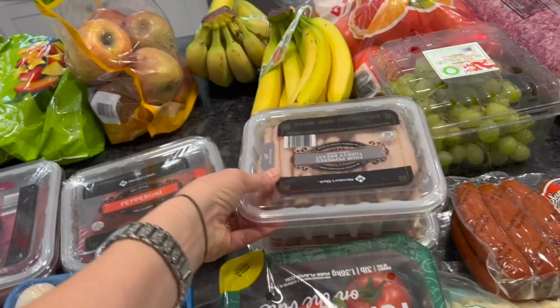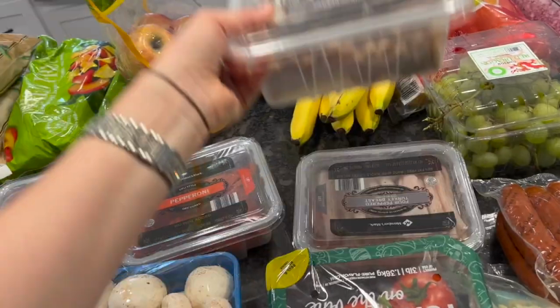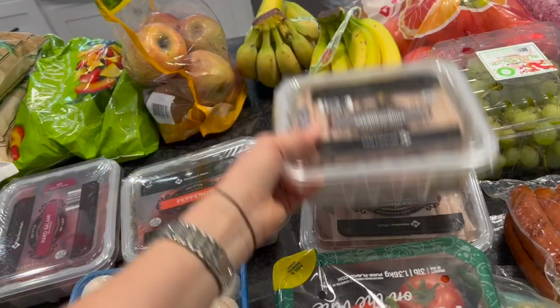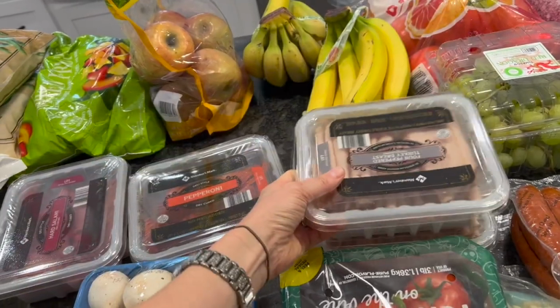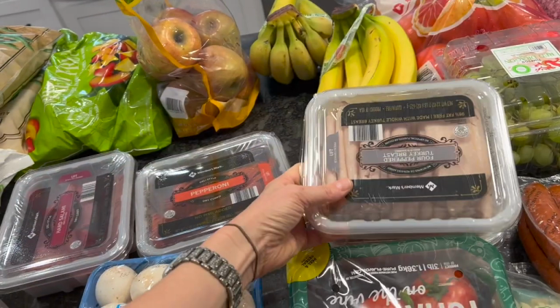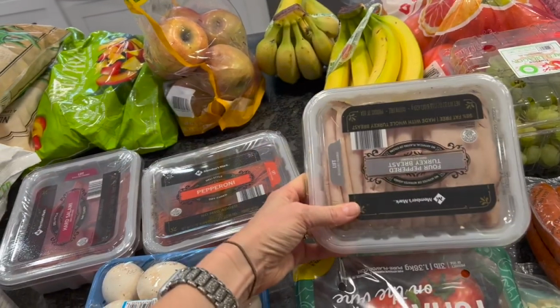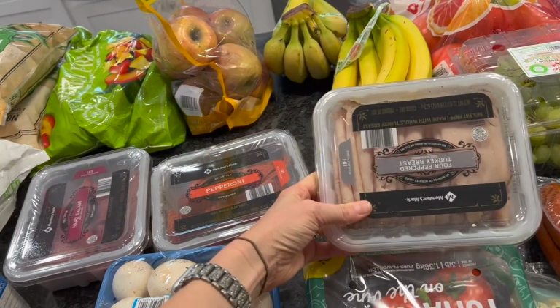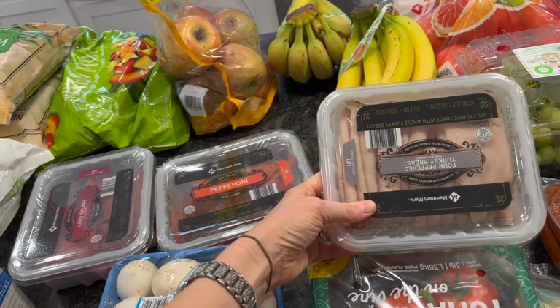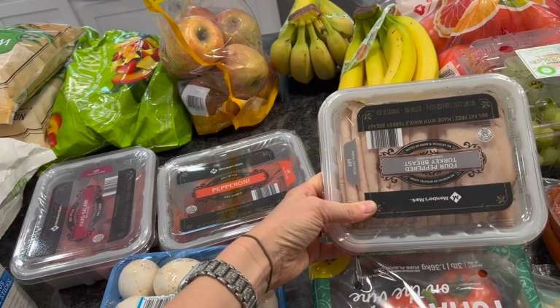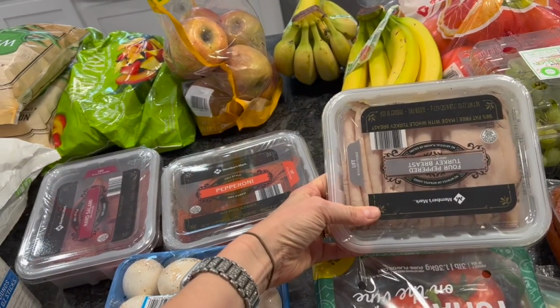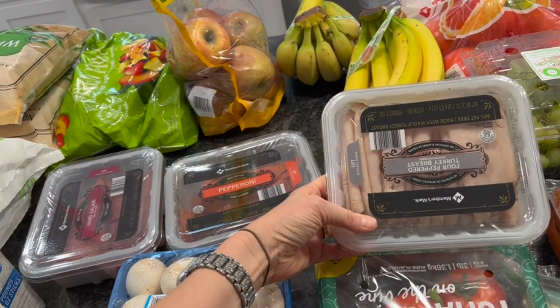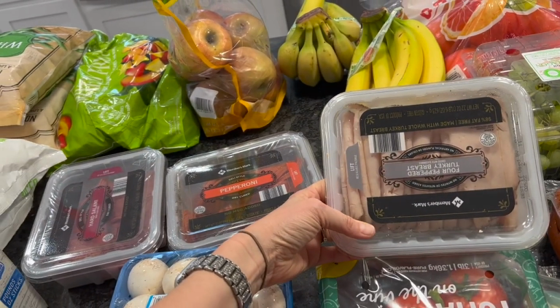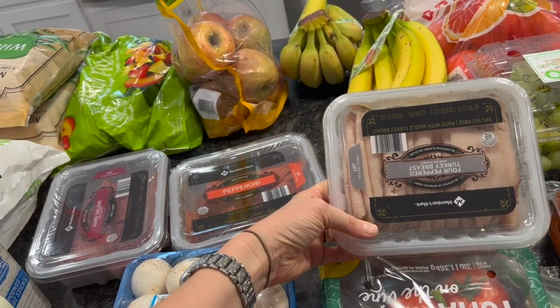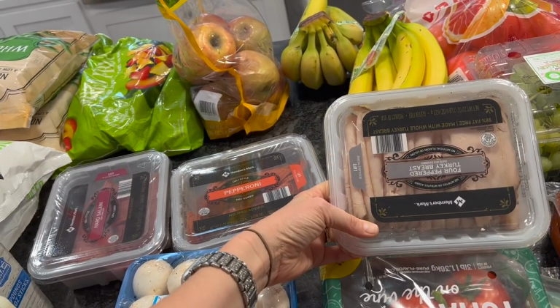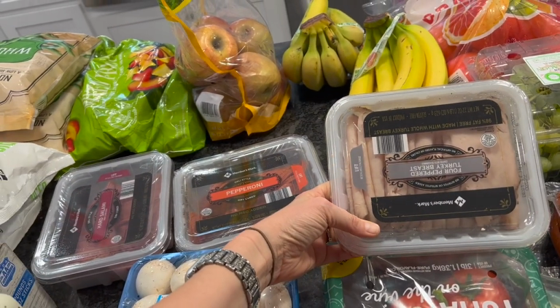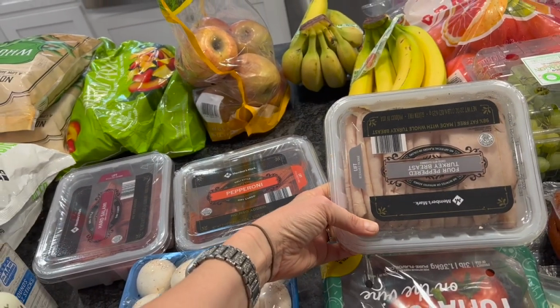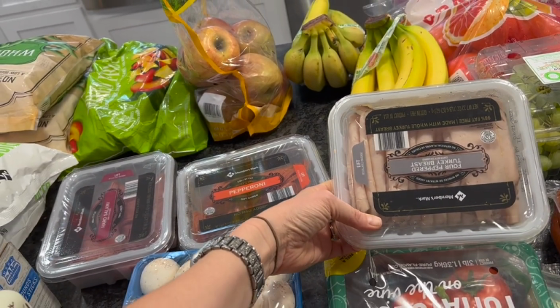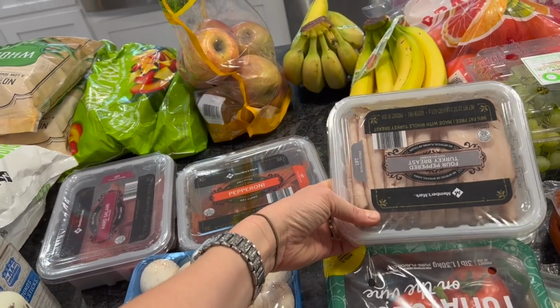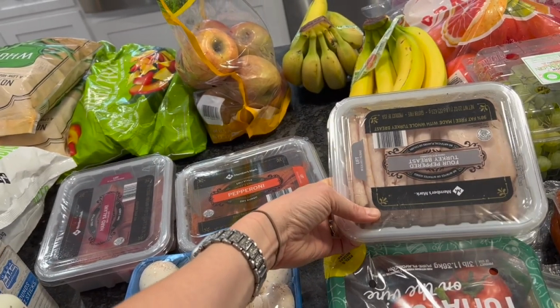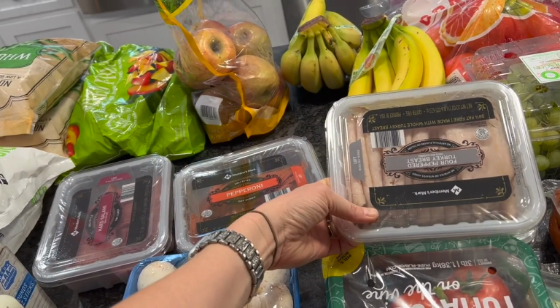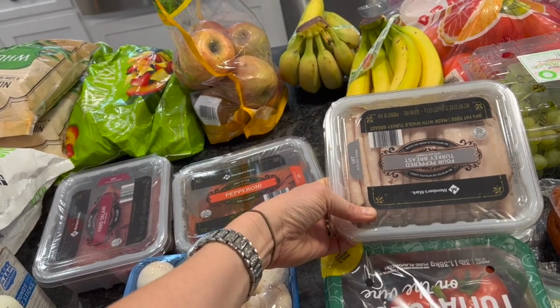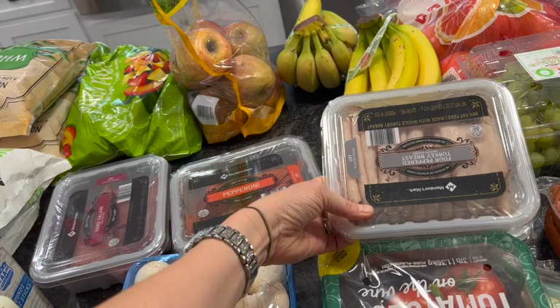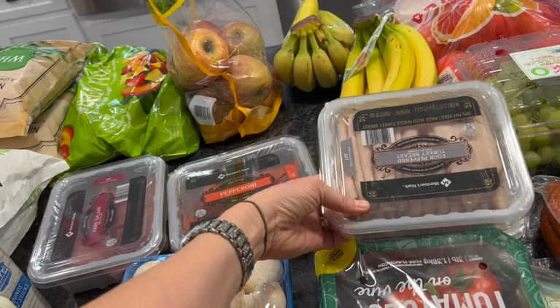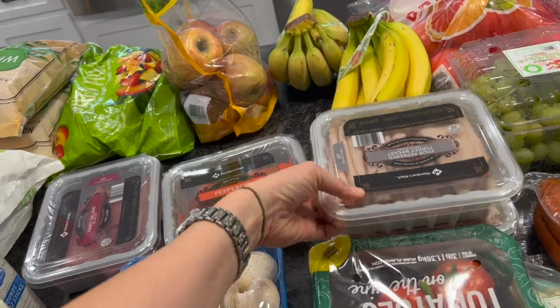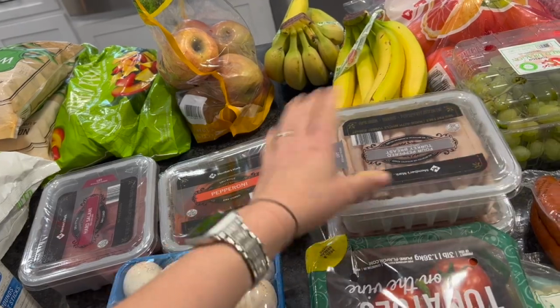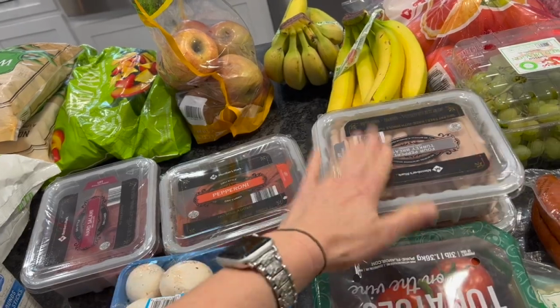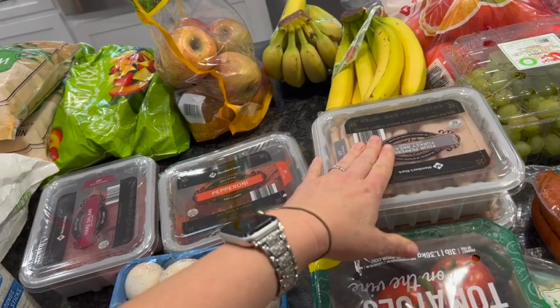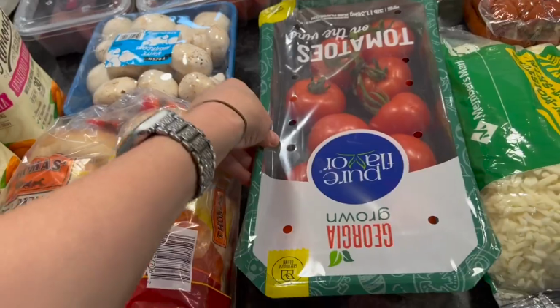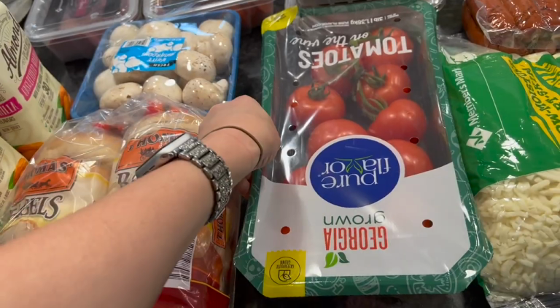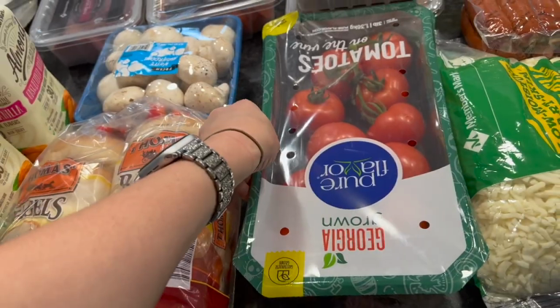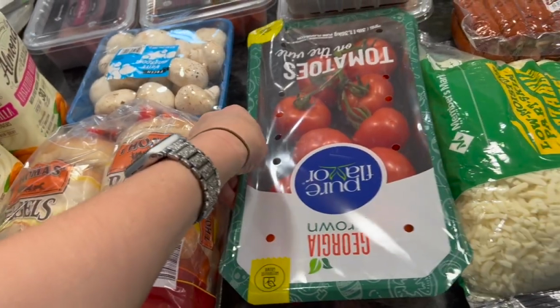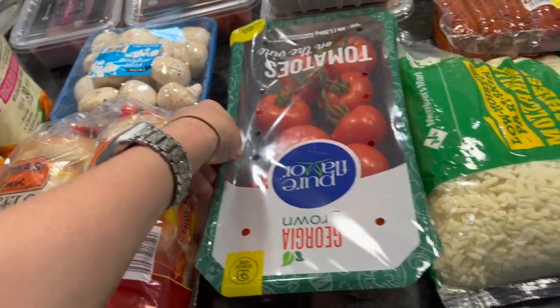Two things of pepper. Turkey breast — there's no sugar in this and it is so yummy. Tomatoes.